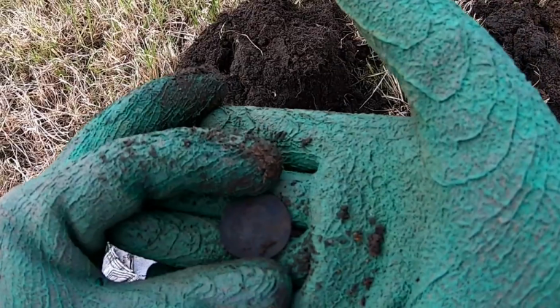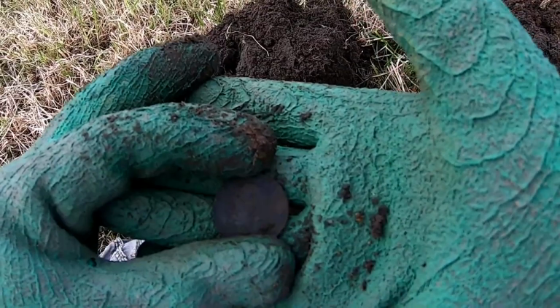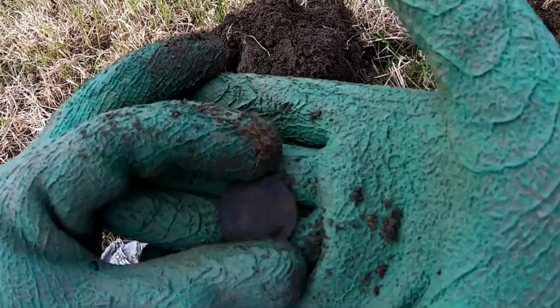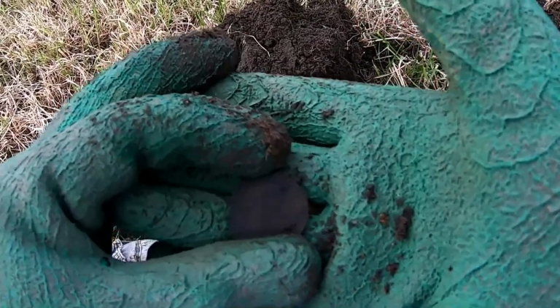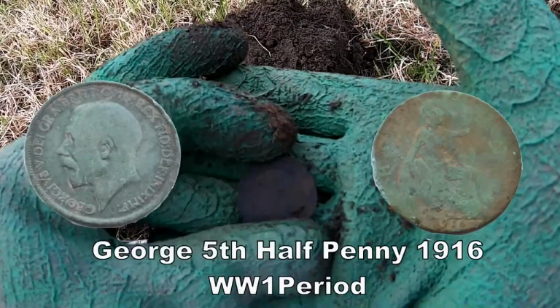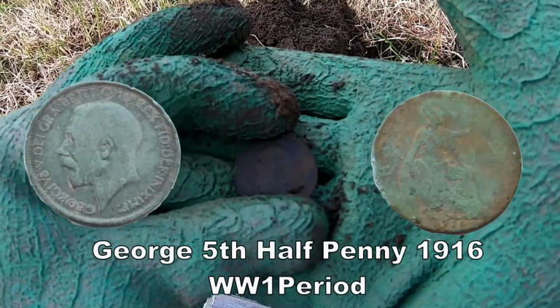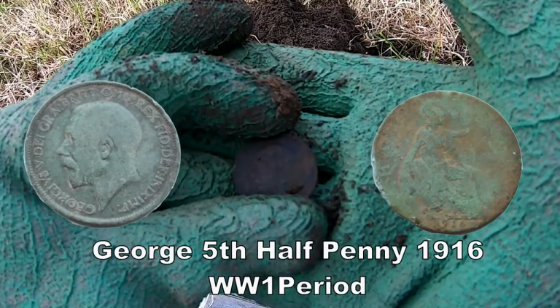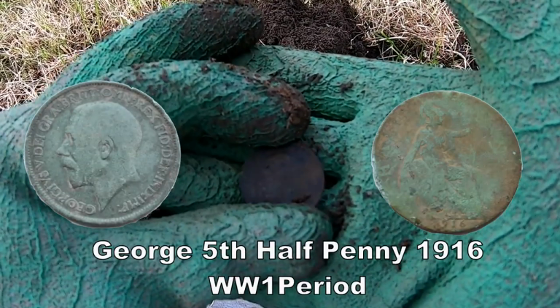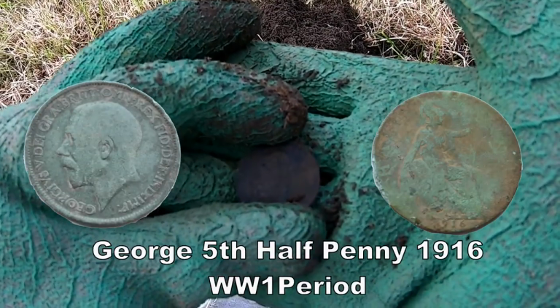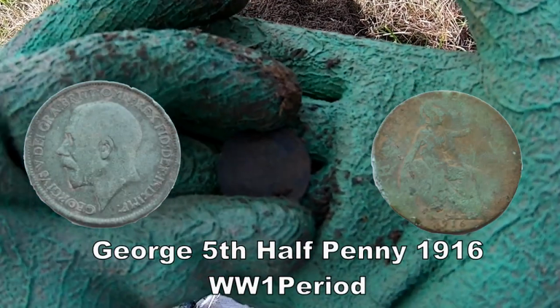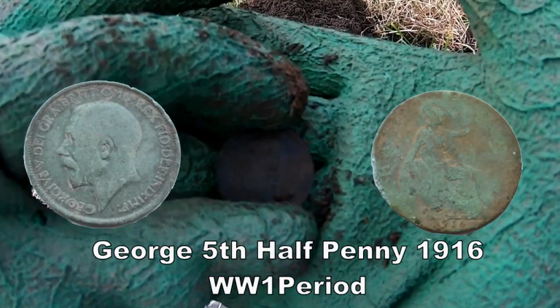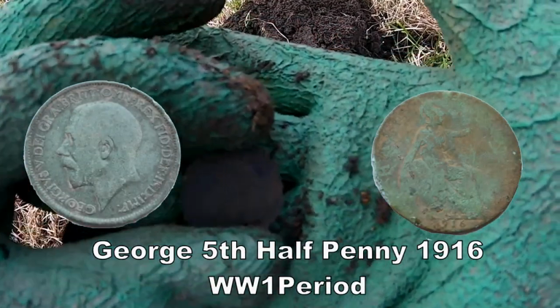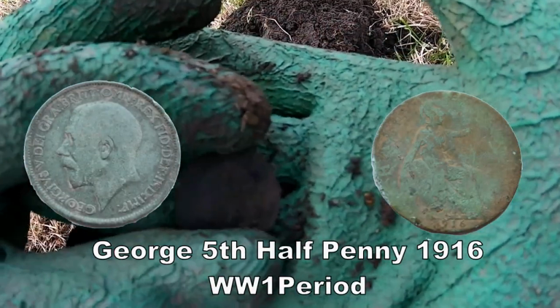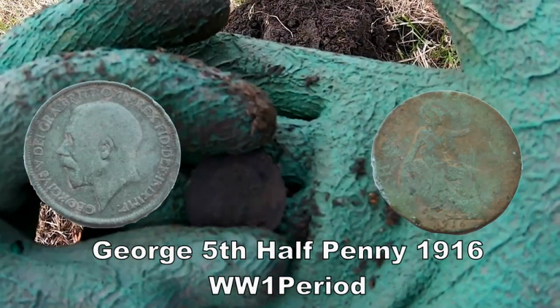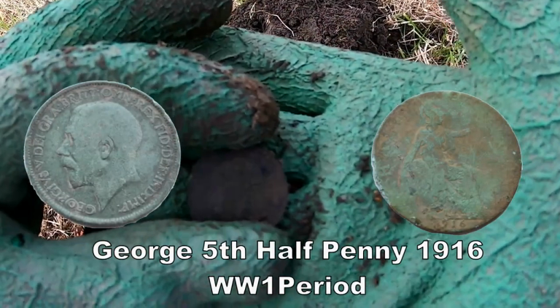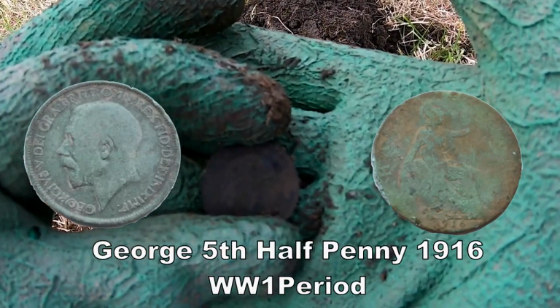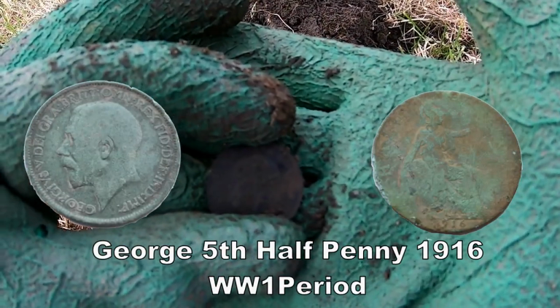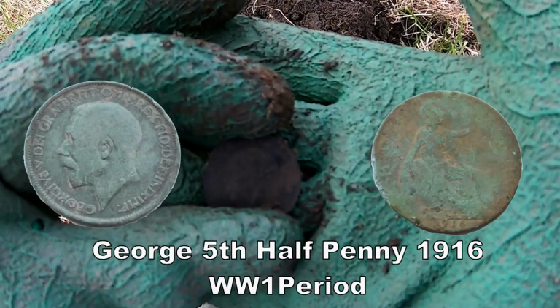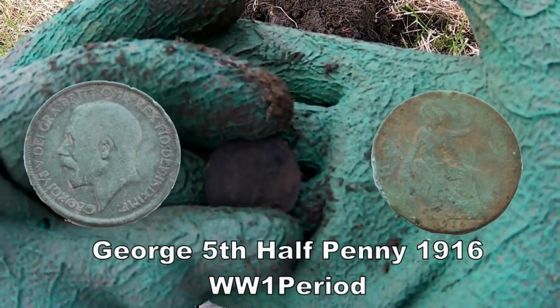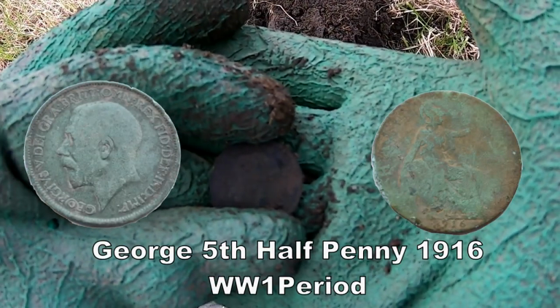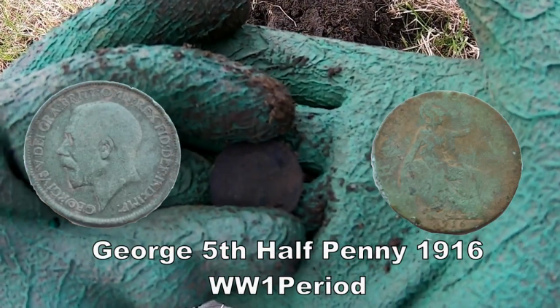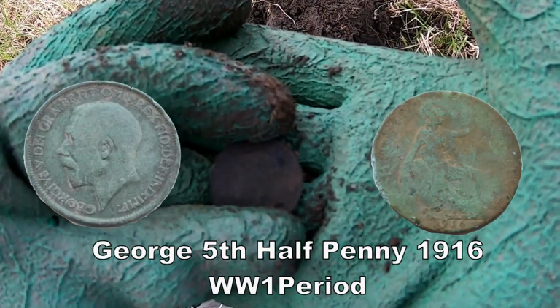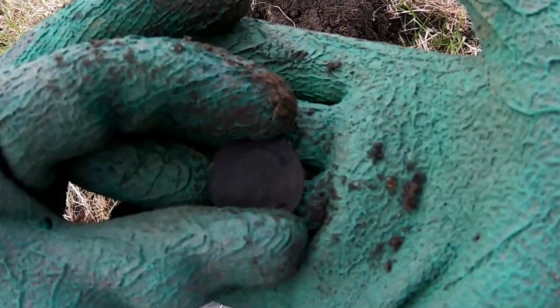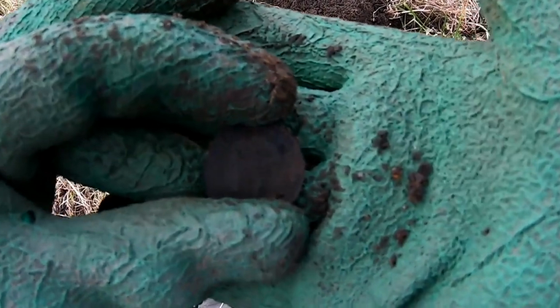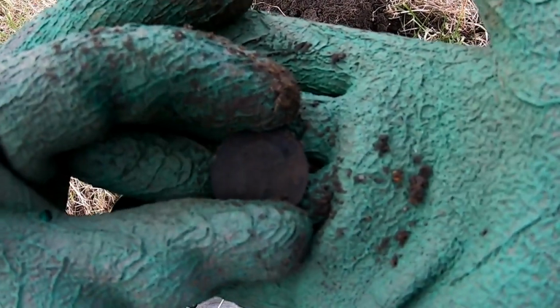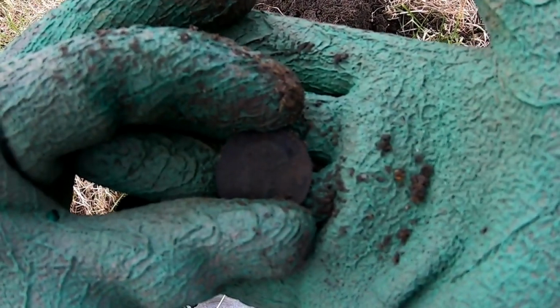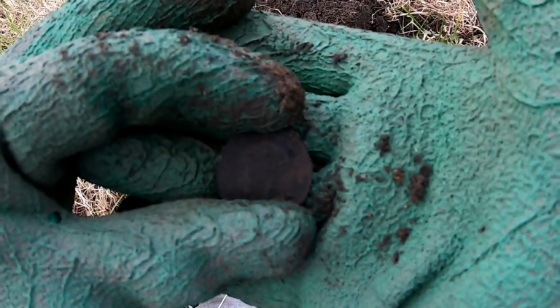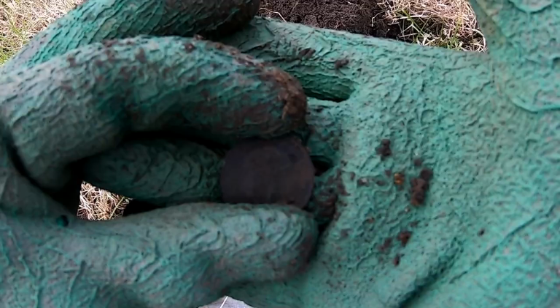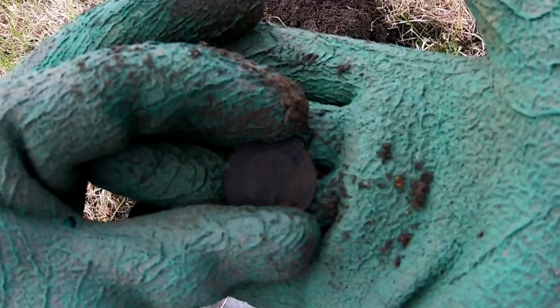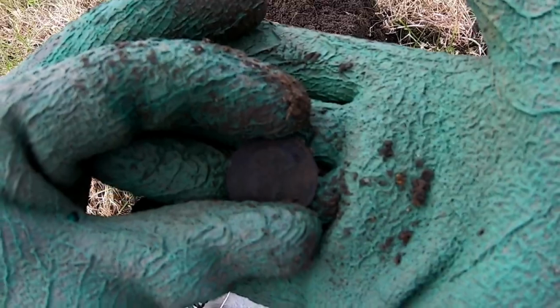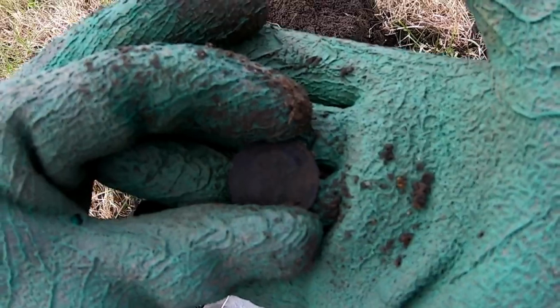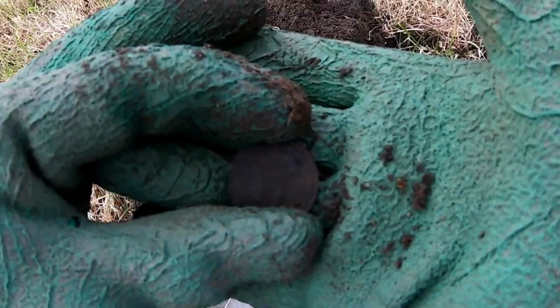A lot of coins coming up now. Superb — that's what we like to see. Lots of coins.